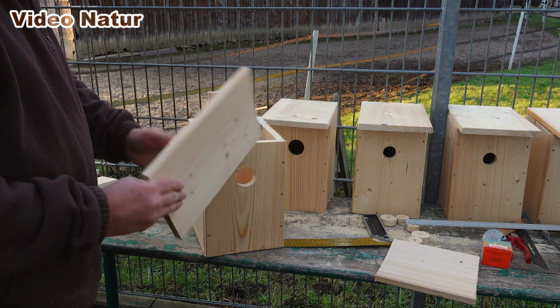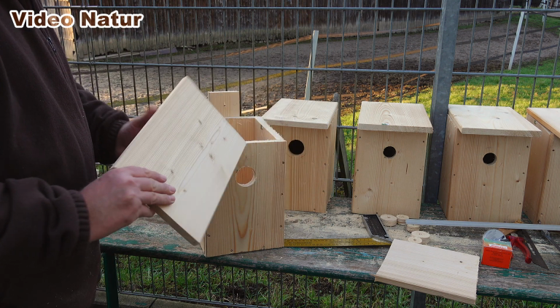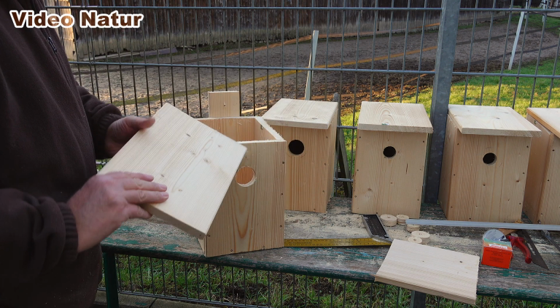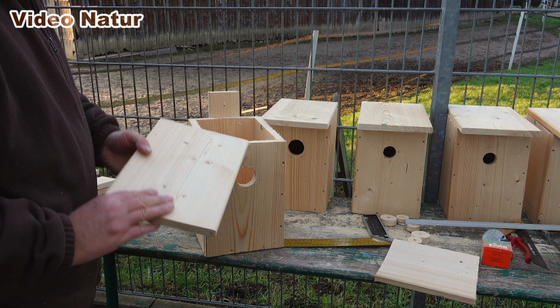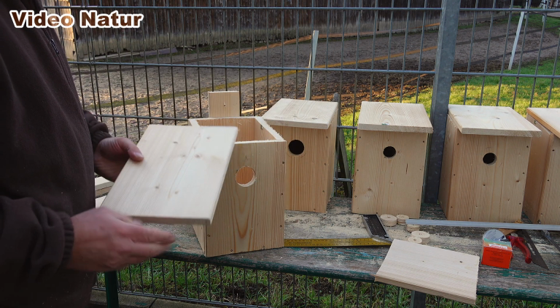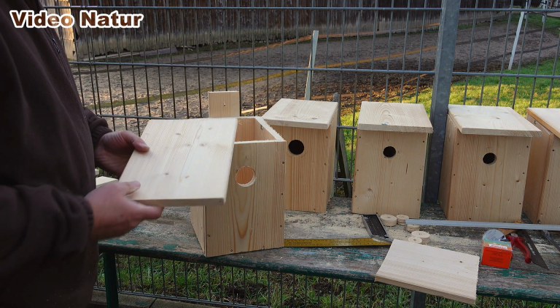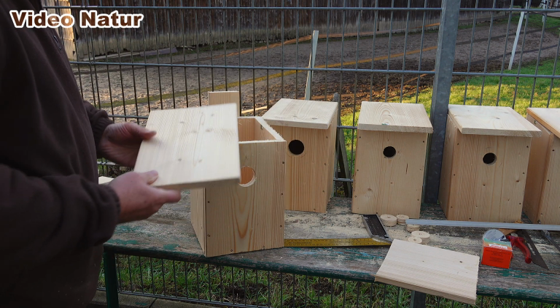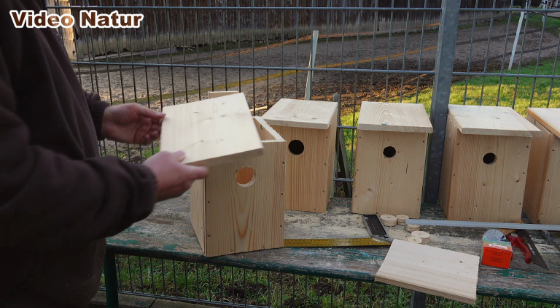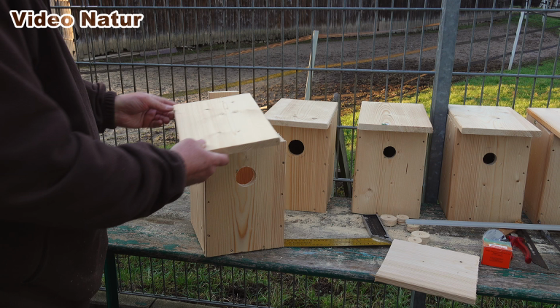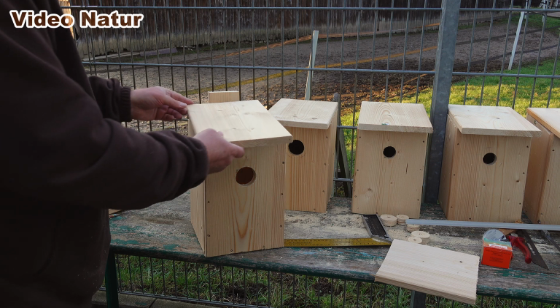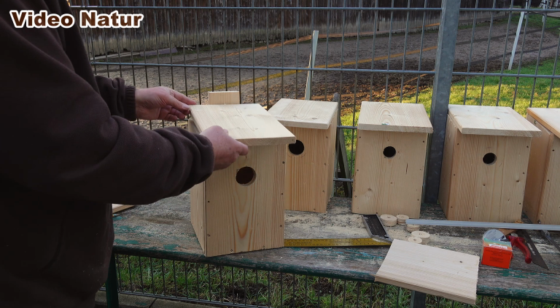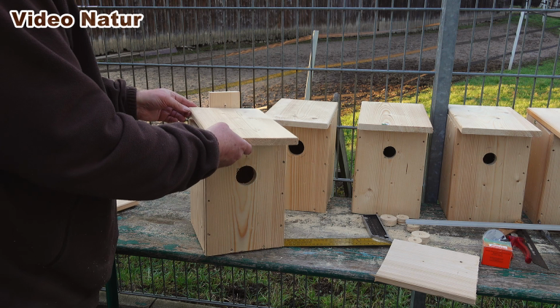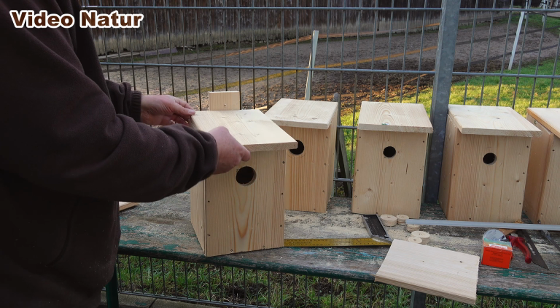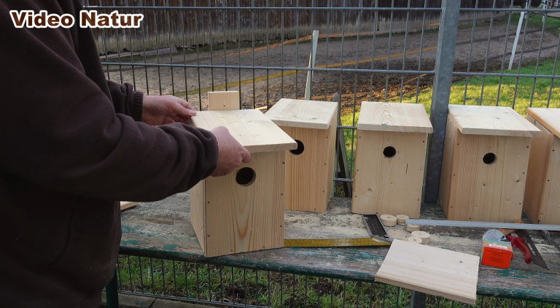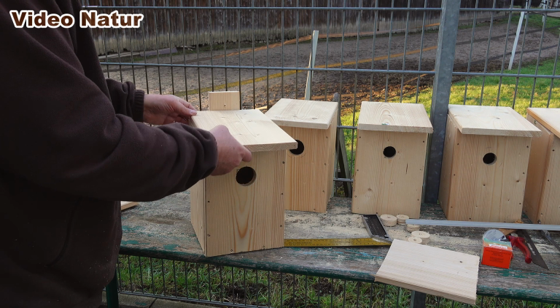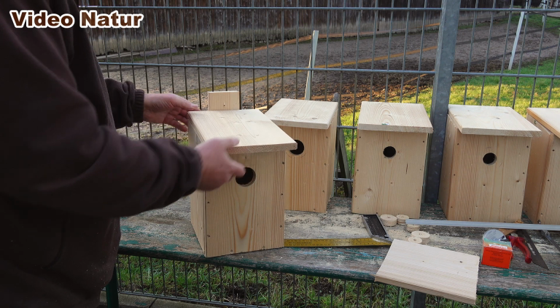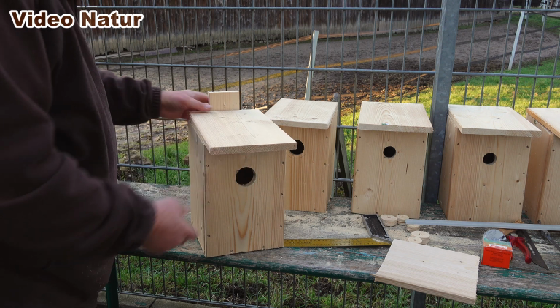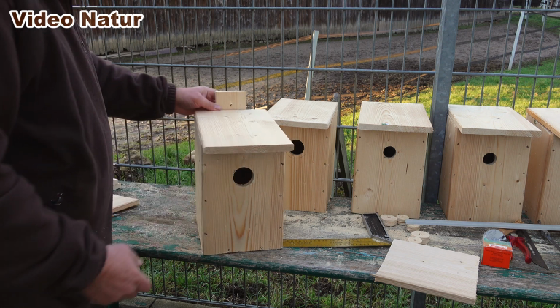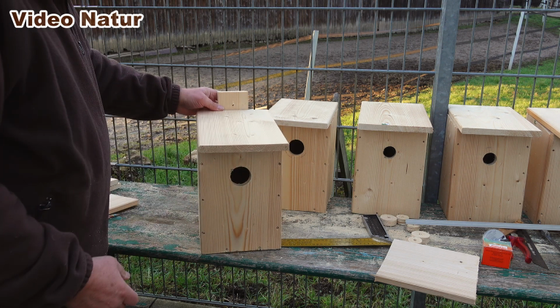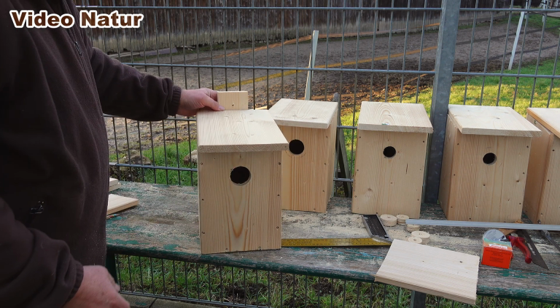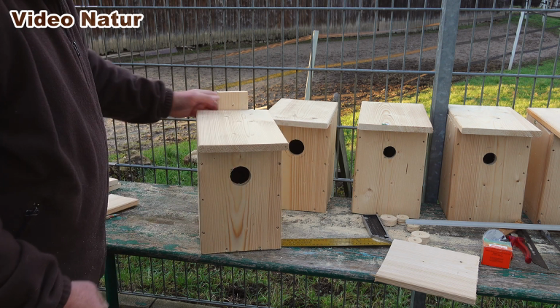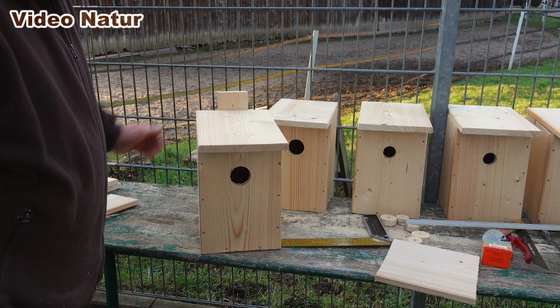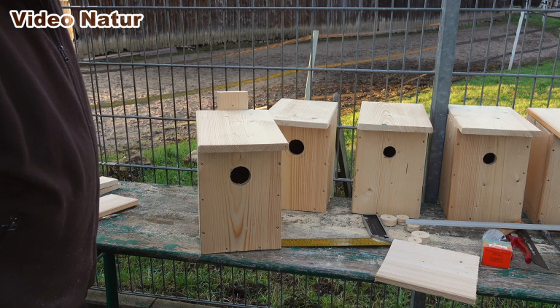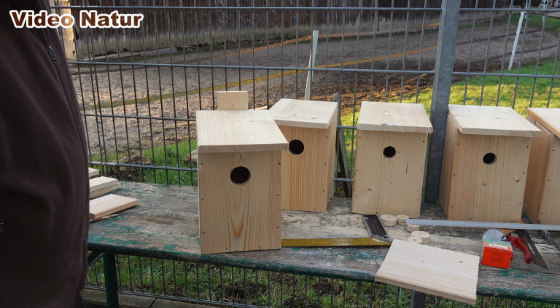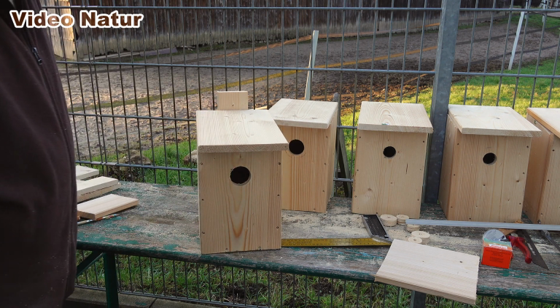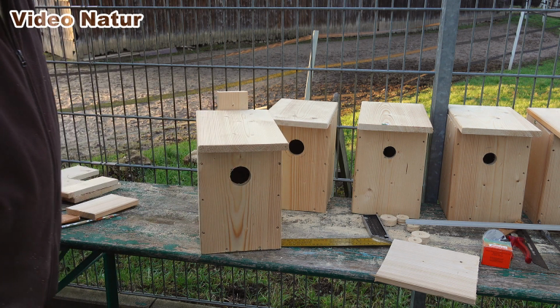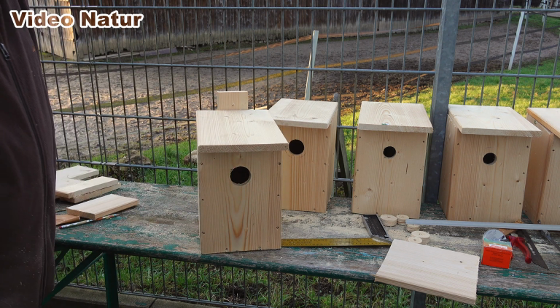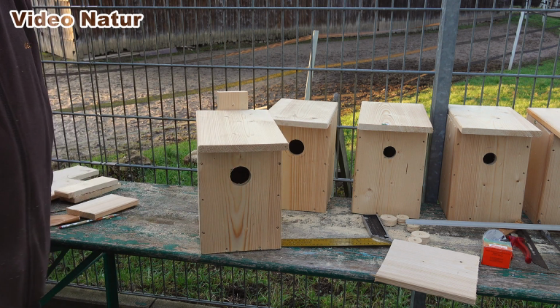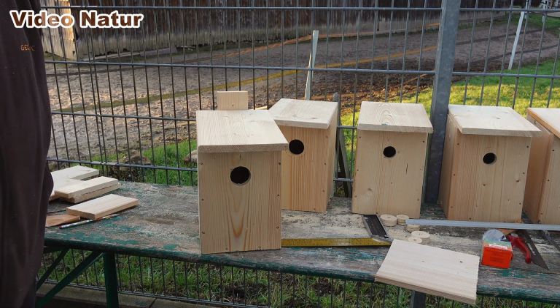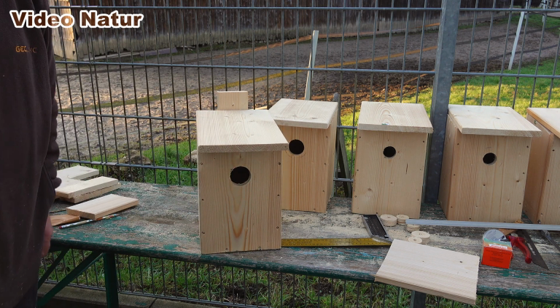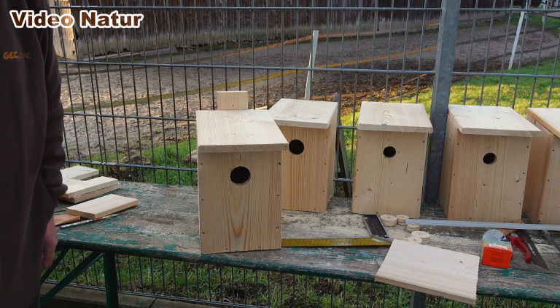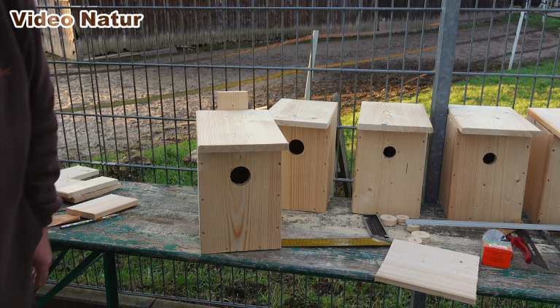Die Deckel werden zur besseren Kontrolle und Reinigung nur aufgelegt. Ich hoffe, dass es sich bewährt.